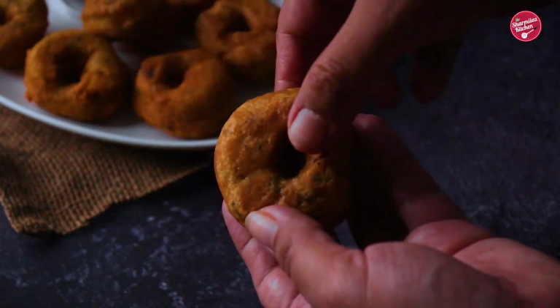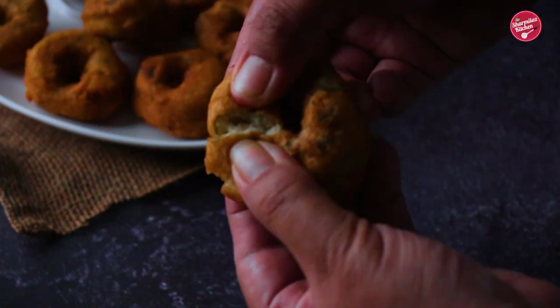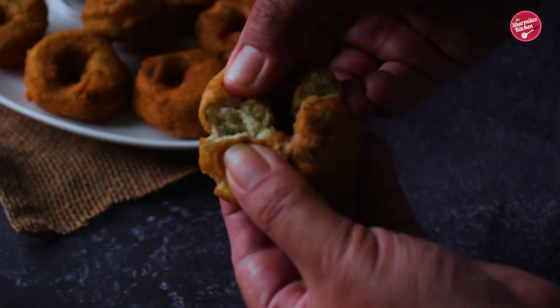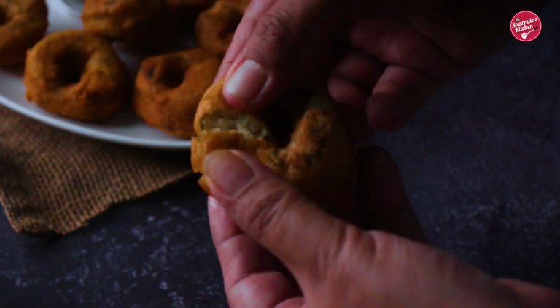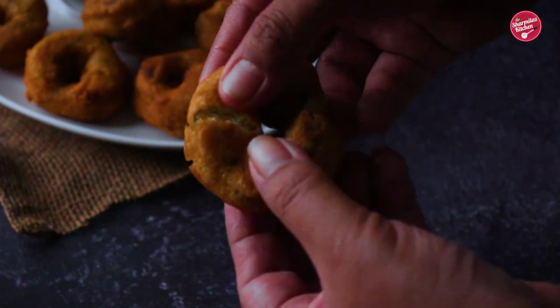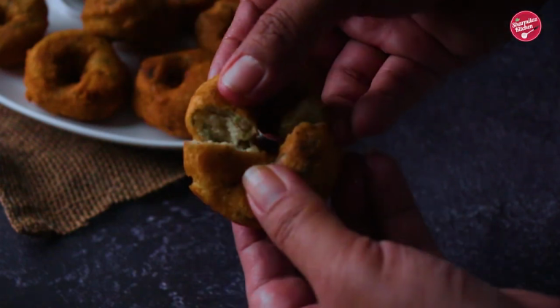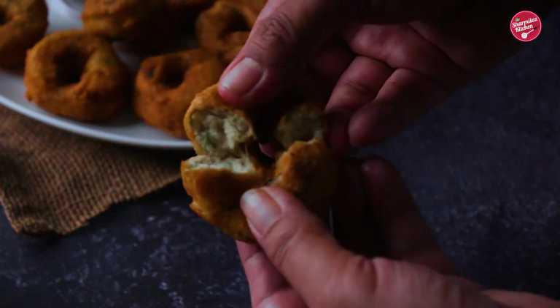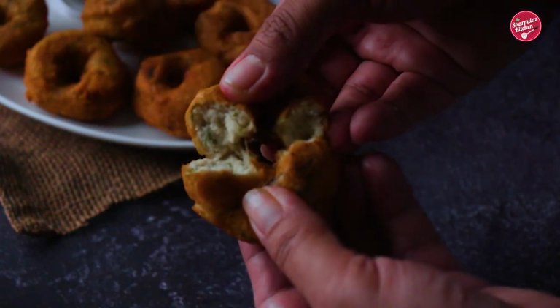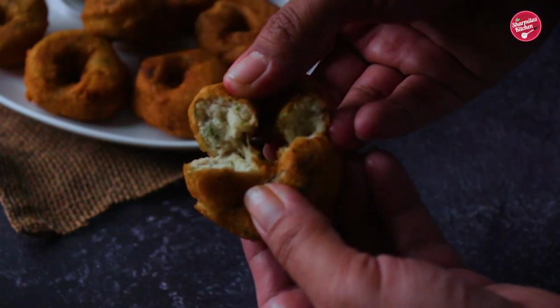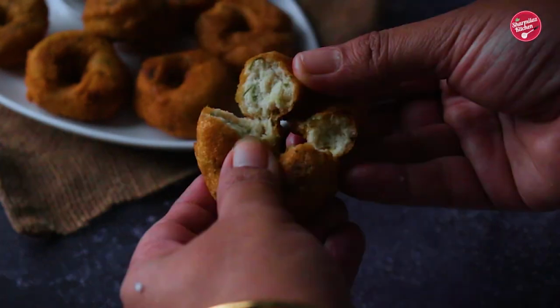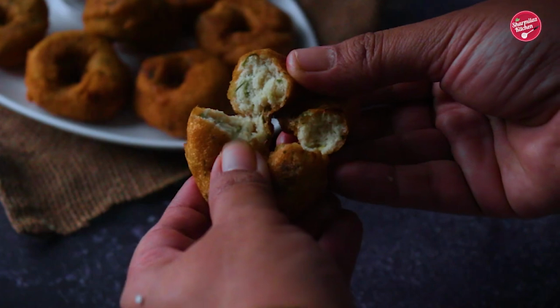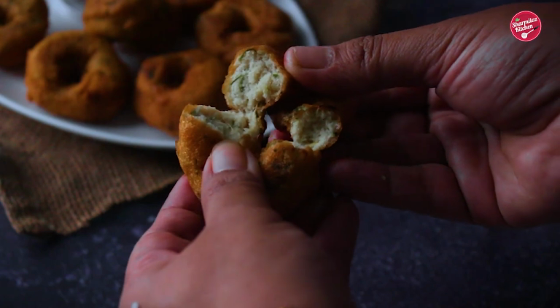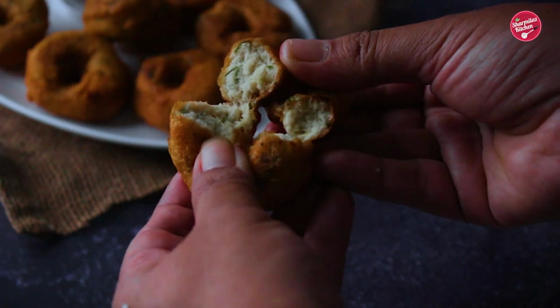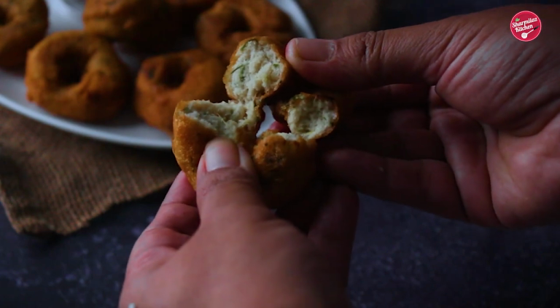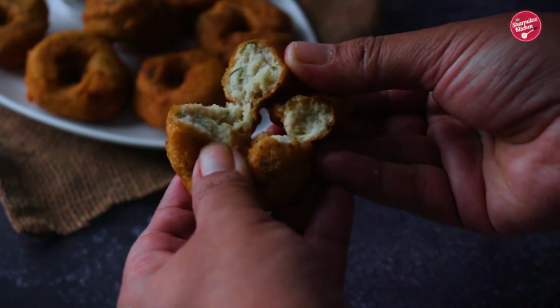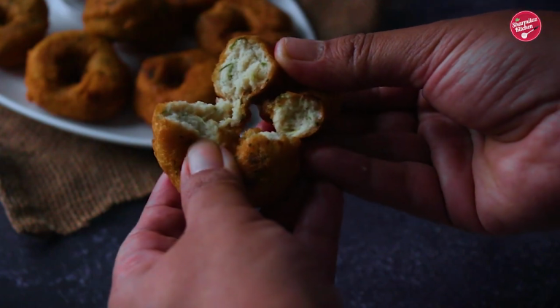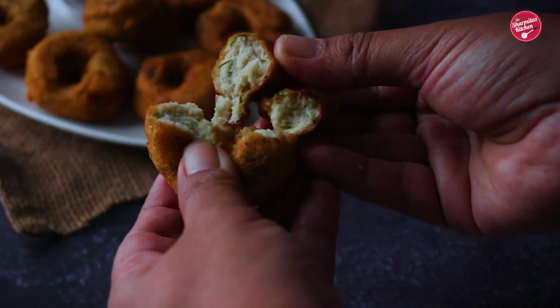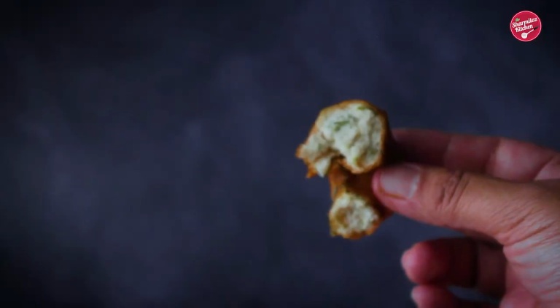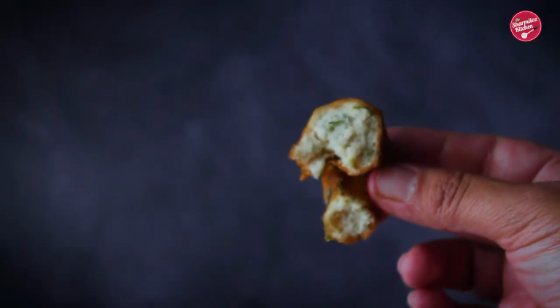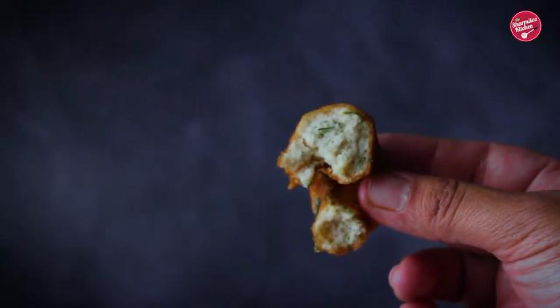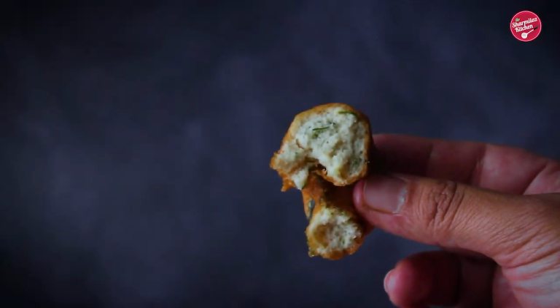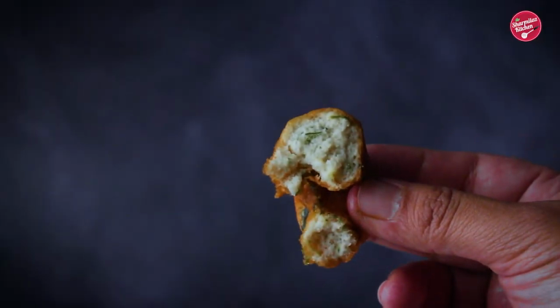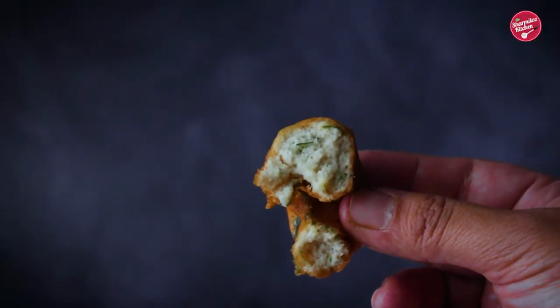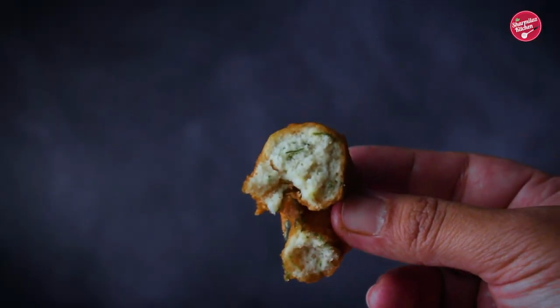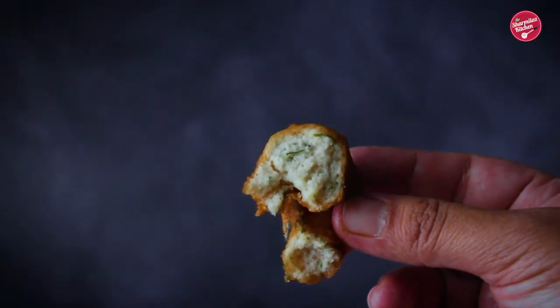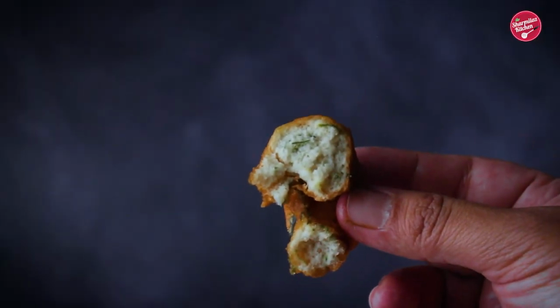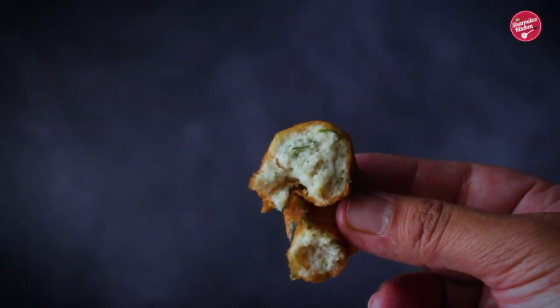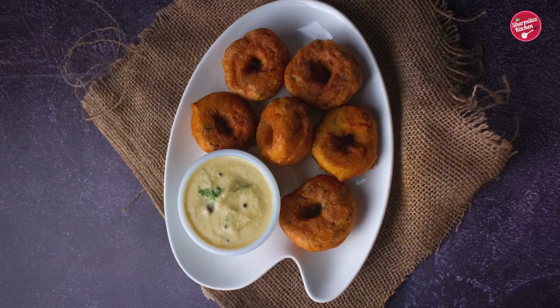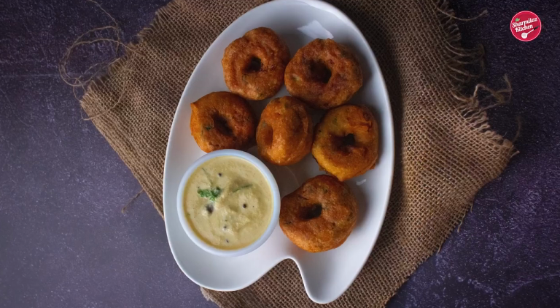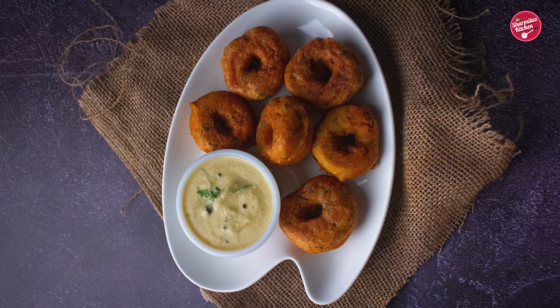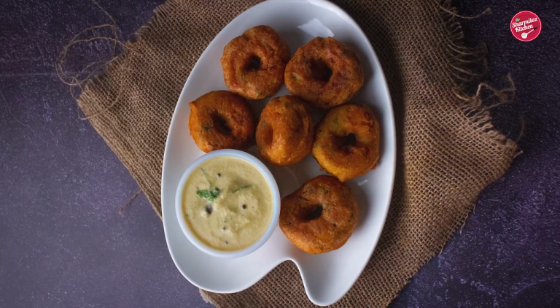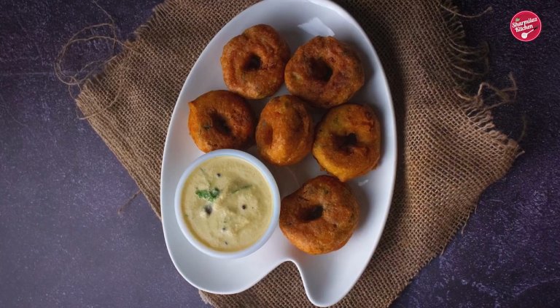Hello everyone, welcome back to Shawimula's Kitchen. Today I'm going to be showing you how to make perfectly crispy medu vada.